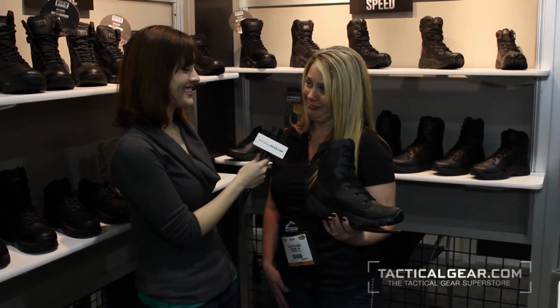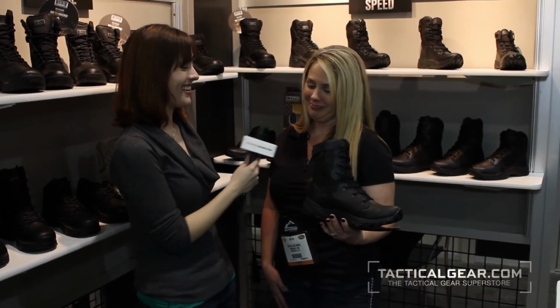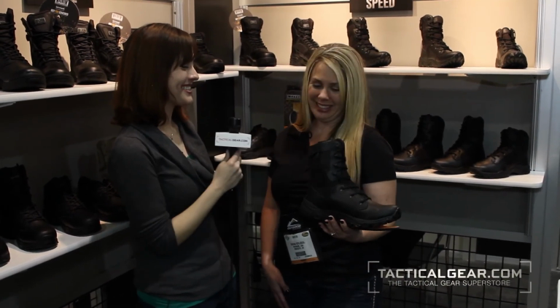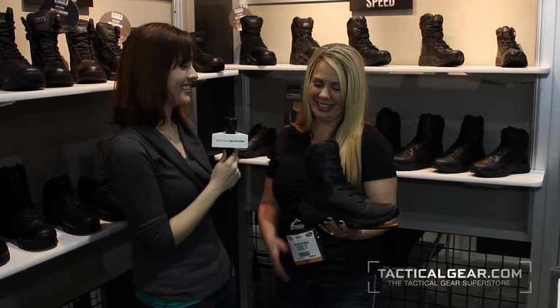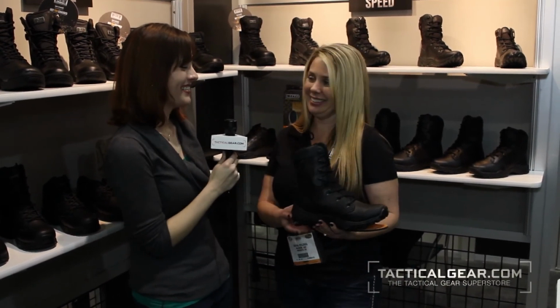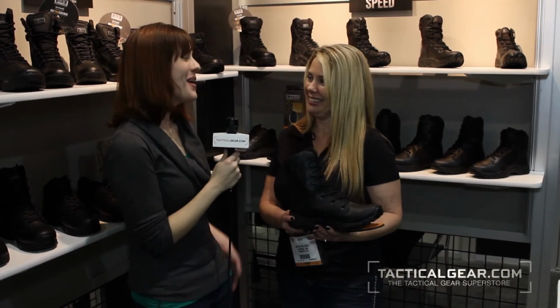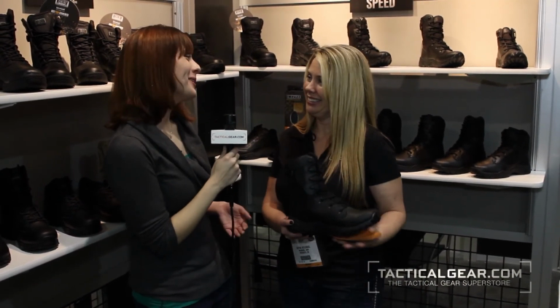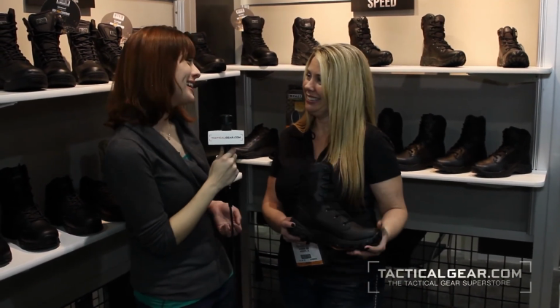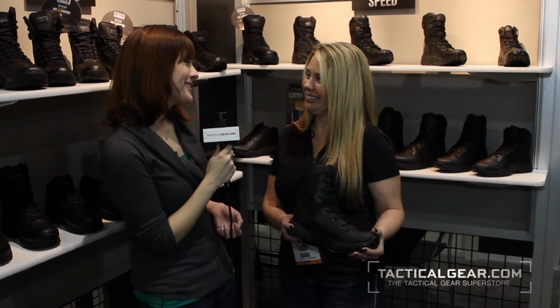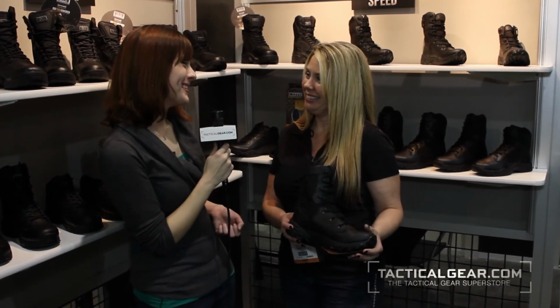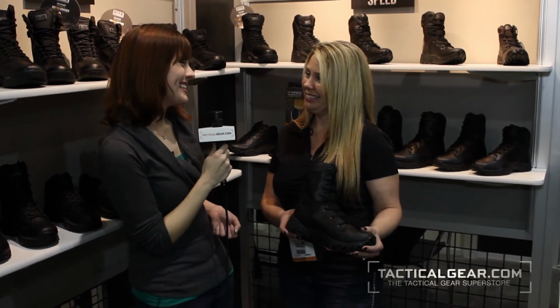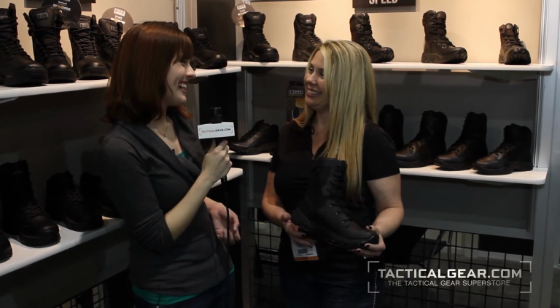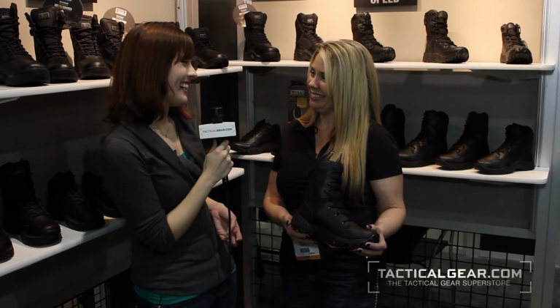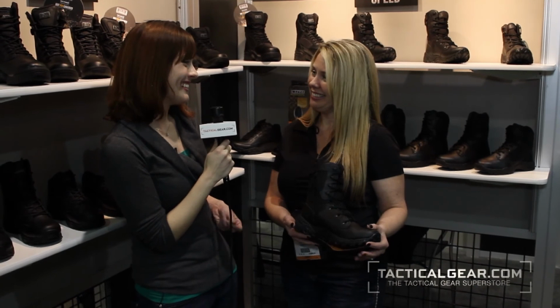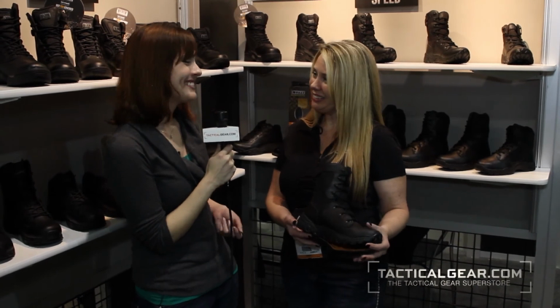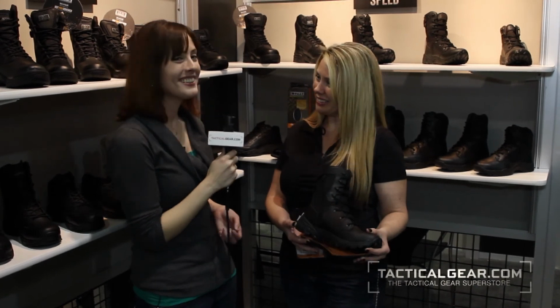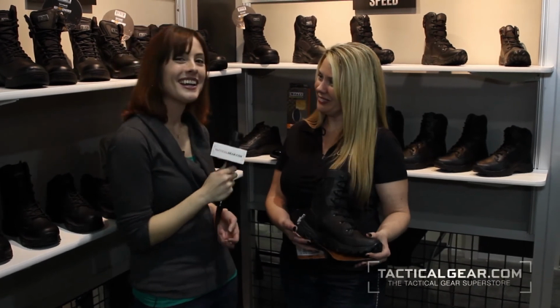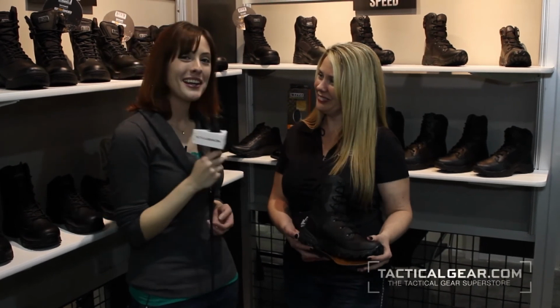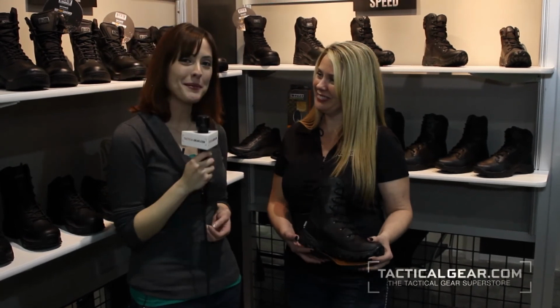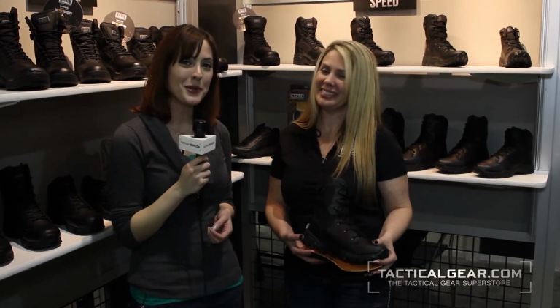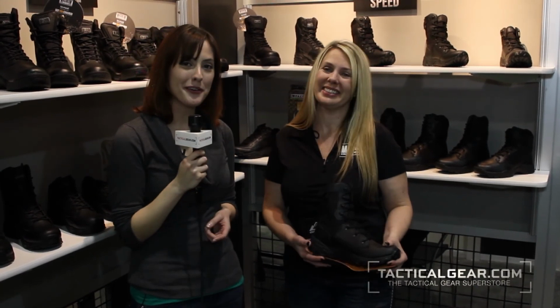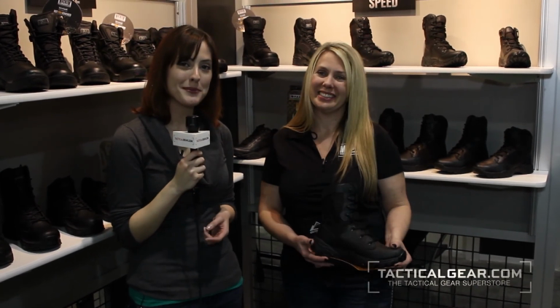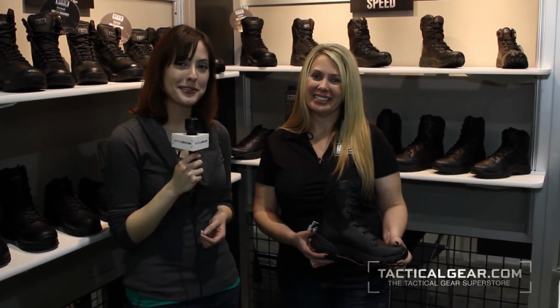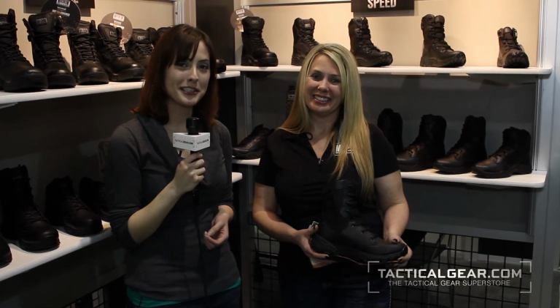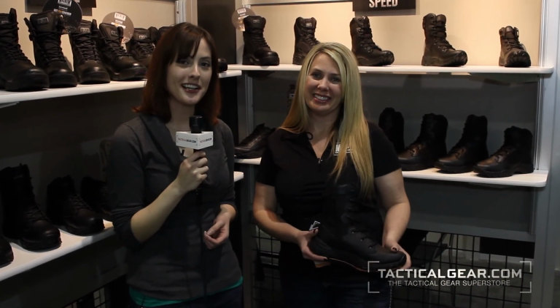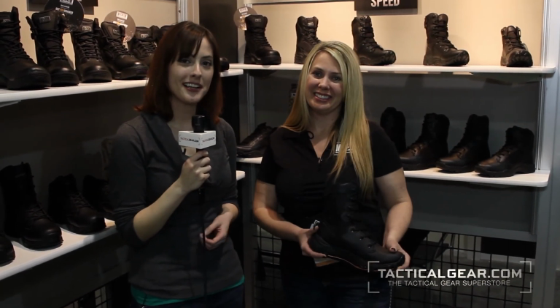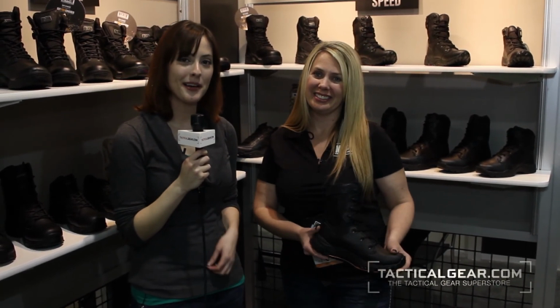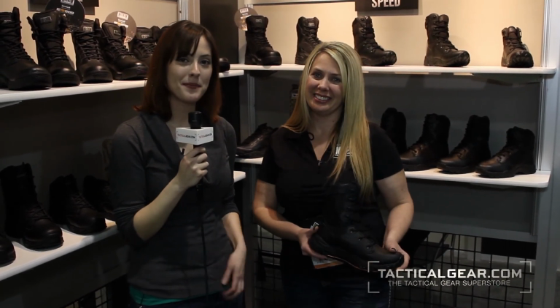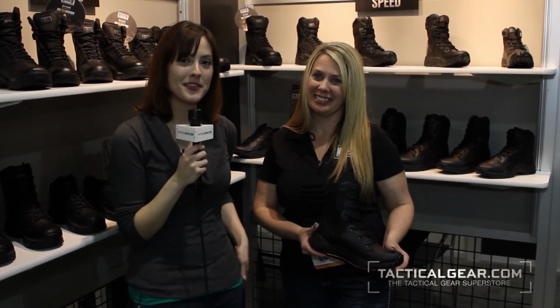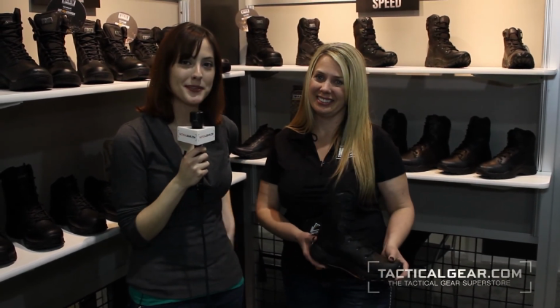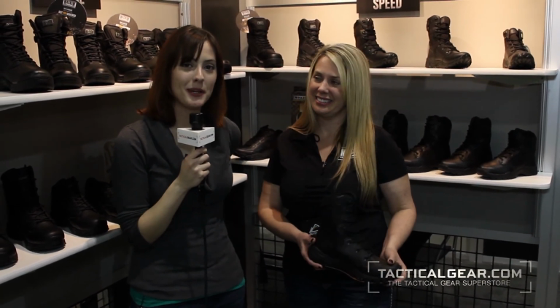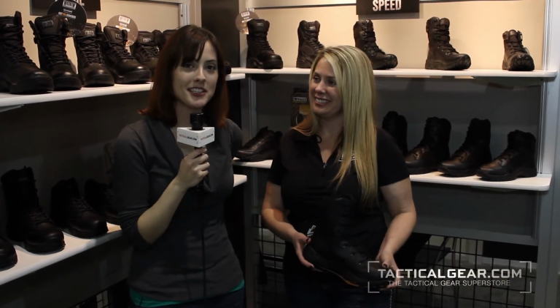That's awesome. Well, thank you so much, Dana. You're welcome — and I have Nora from tacticalgear.com. Thanks for watching.